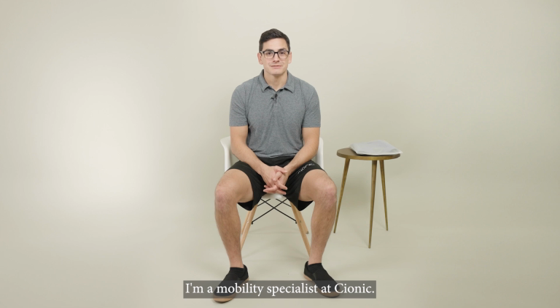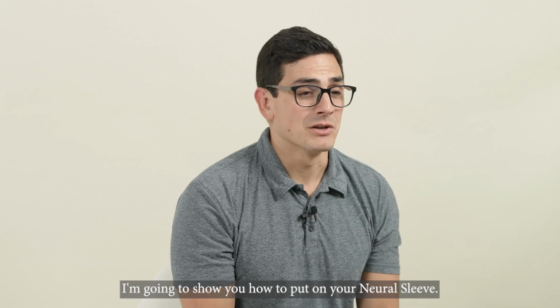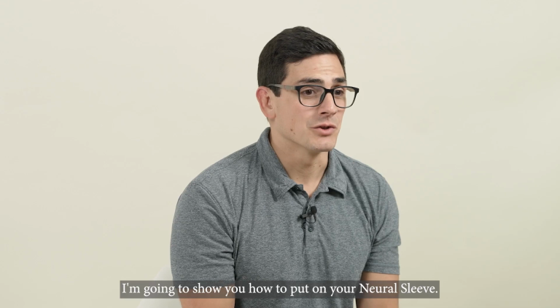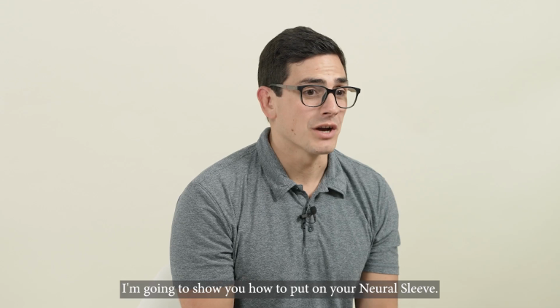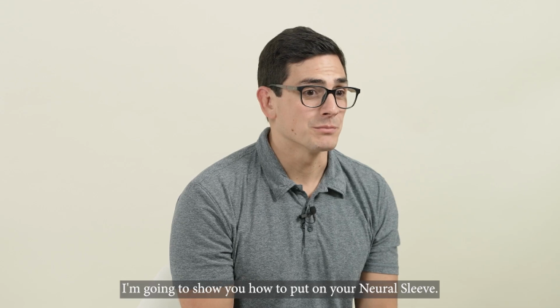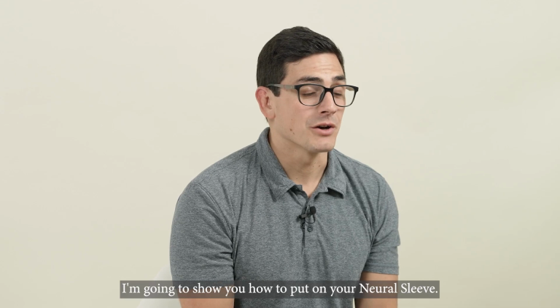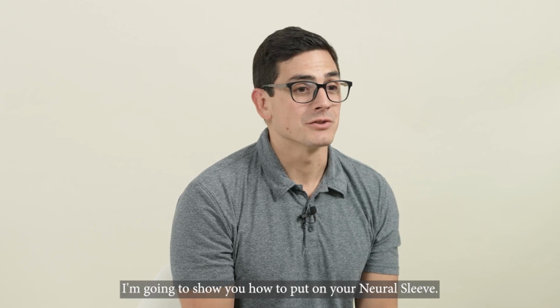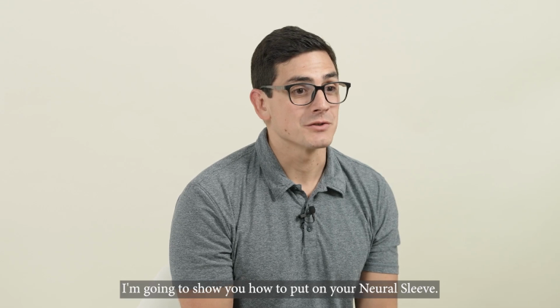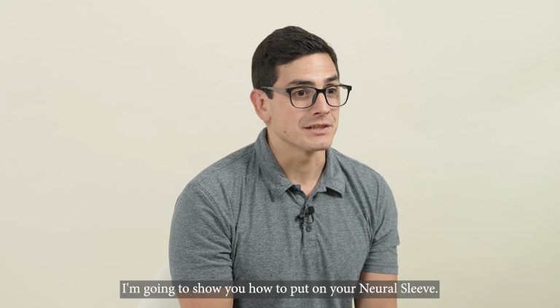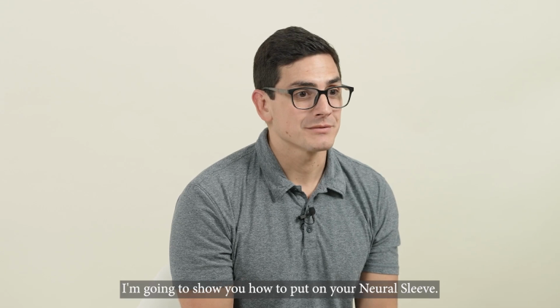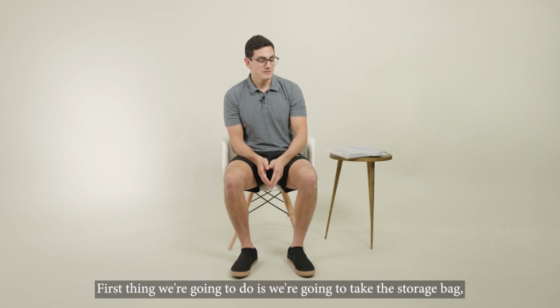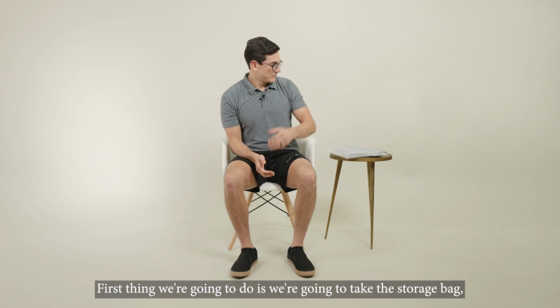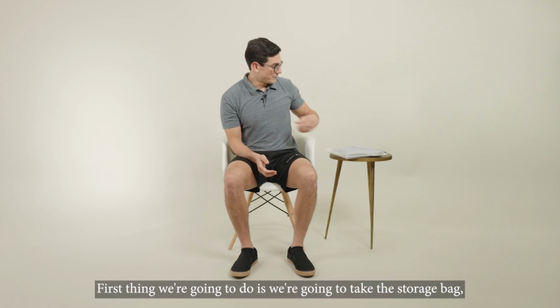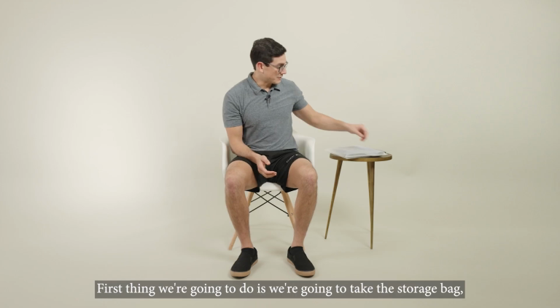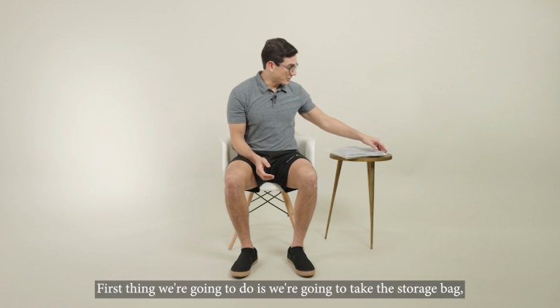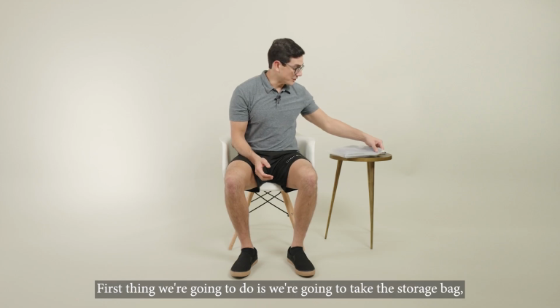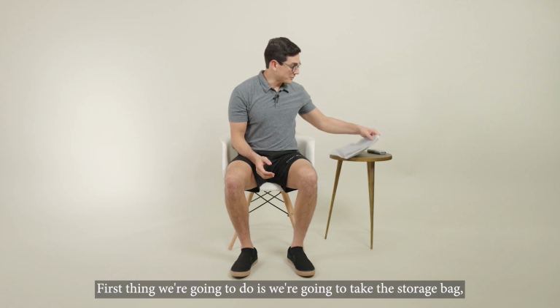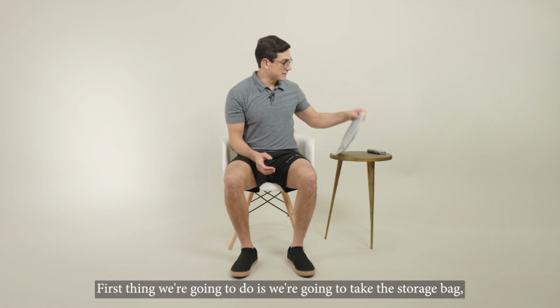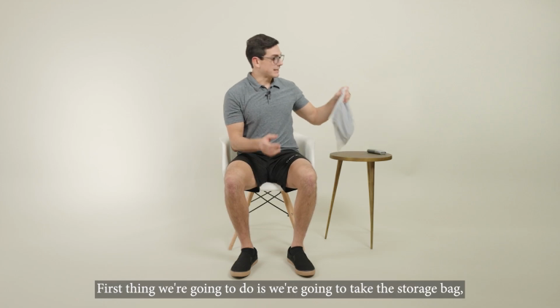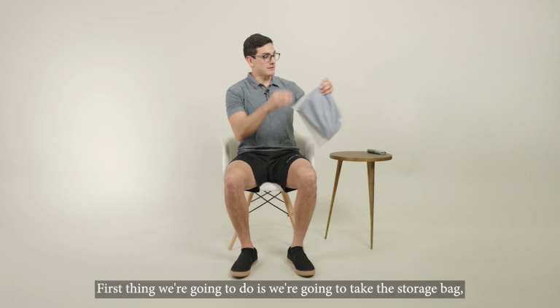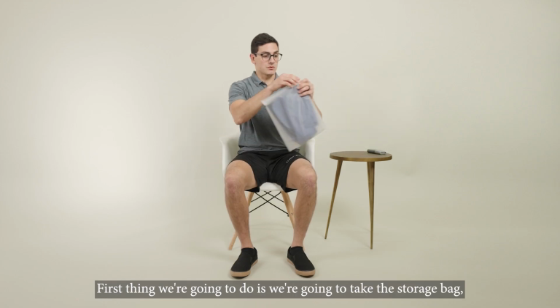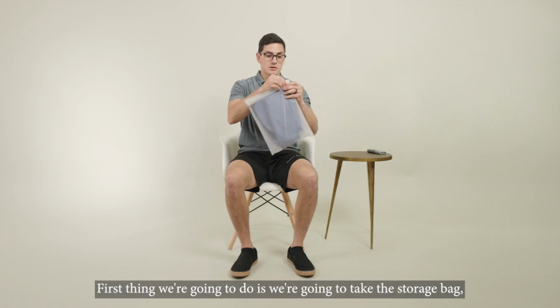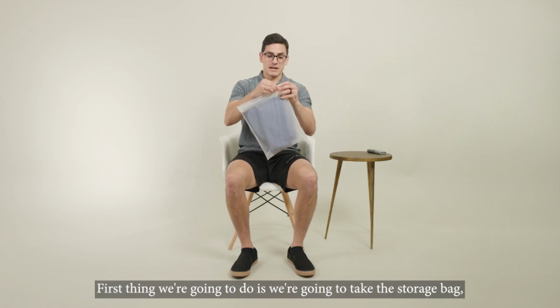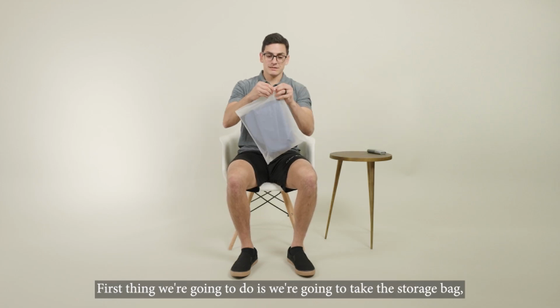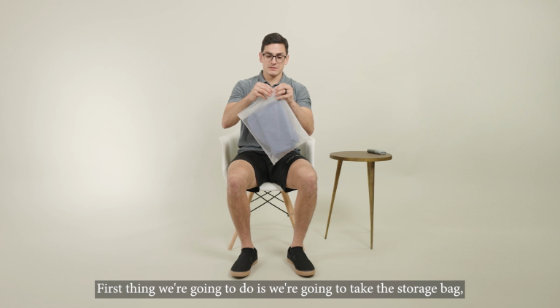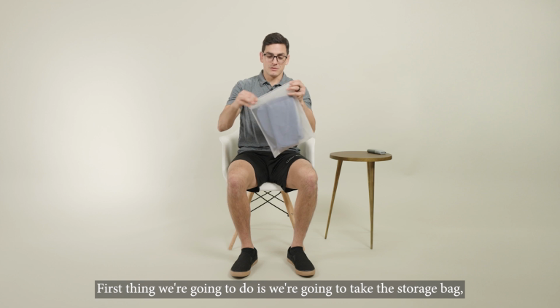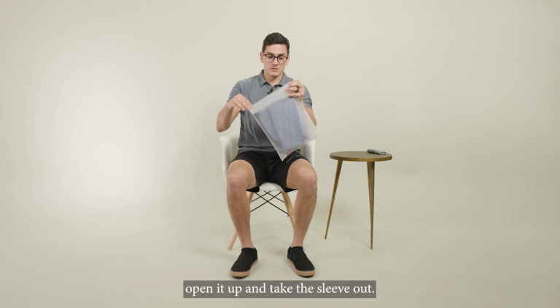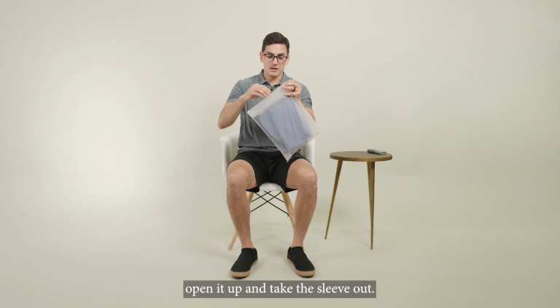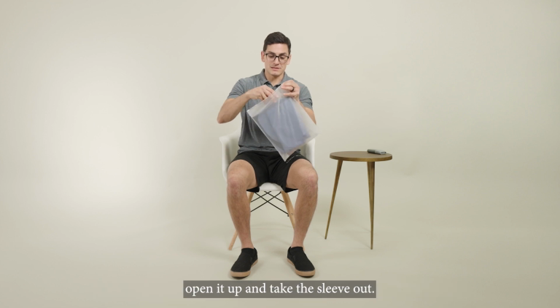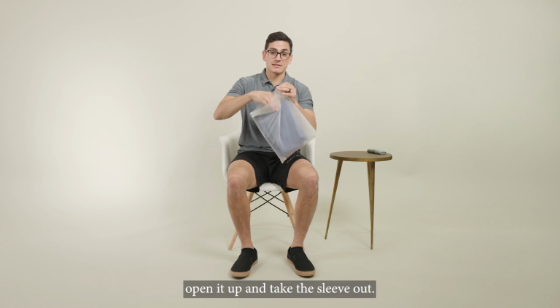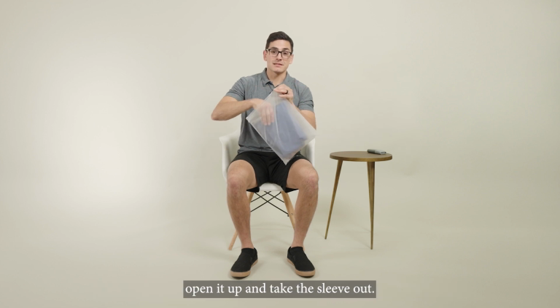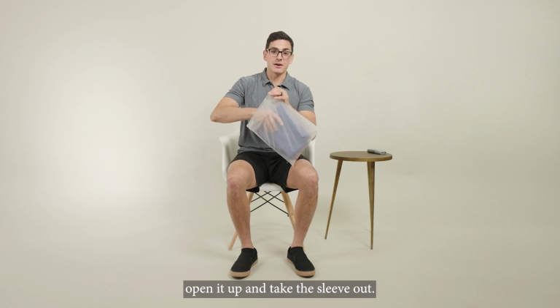First thing we're going to do is take the storage bag, open it up, and take the sleeve out.